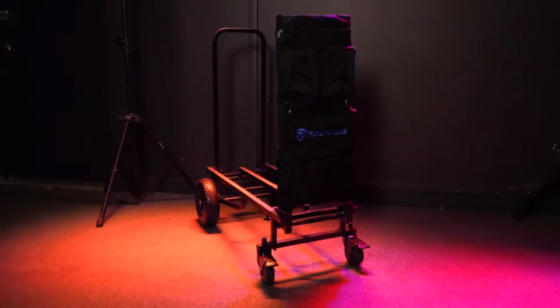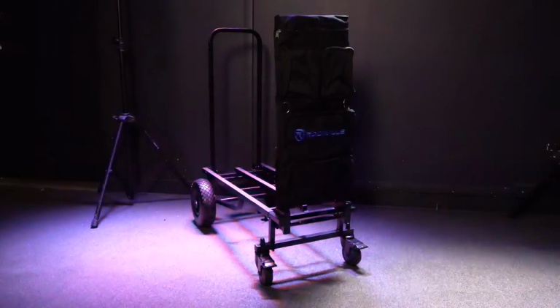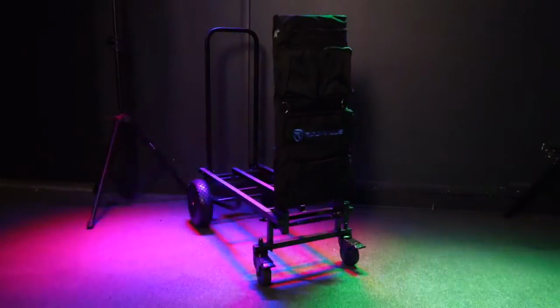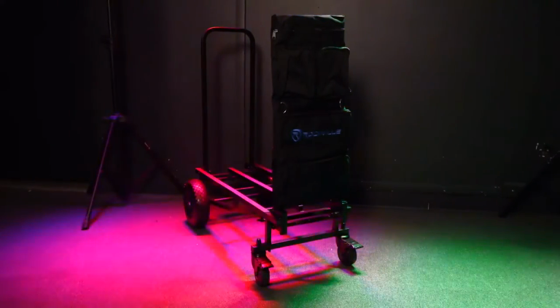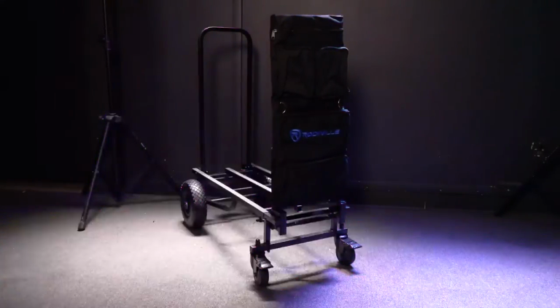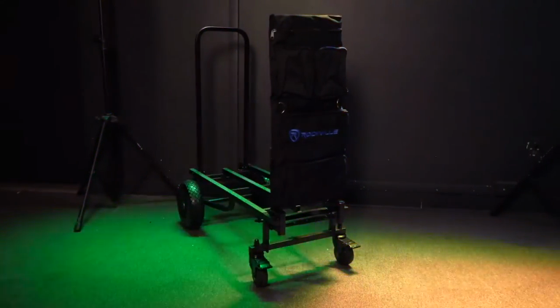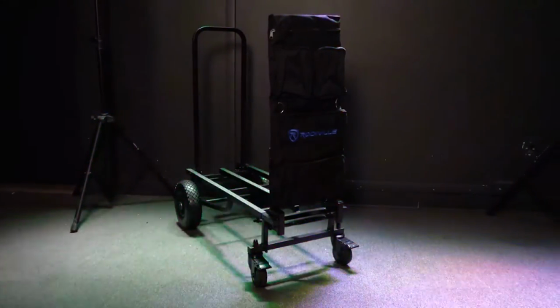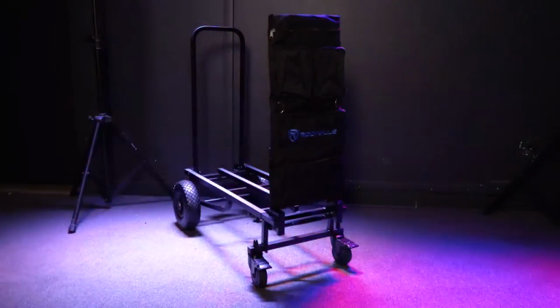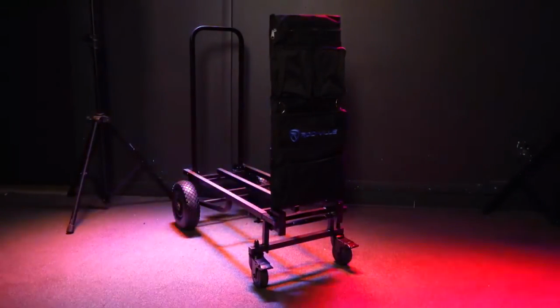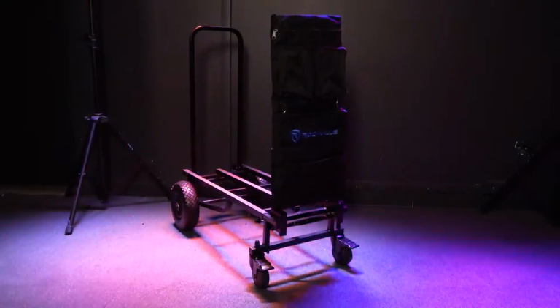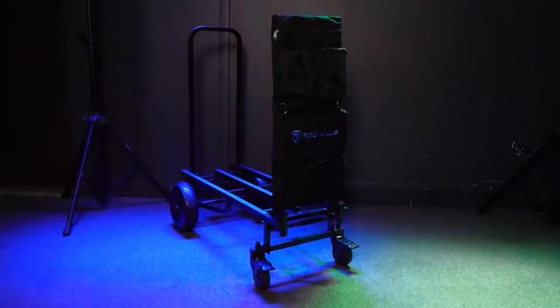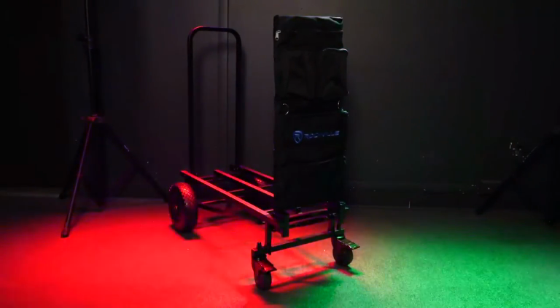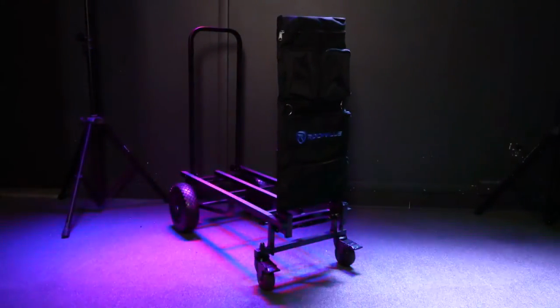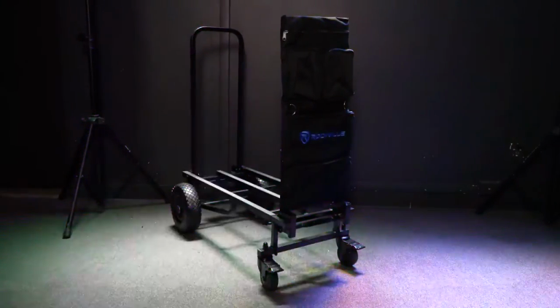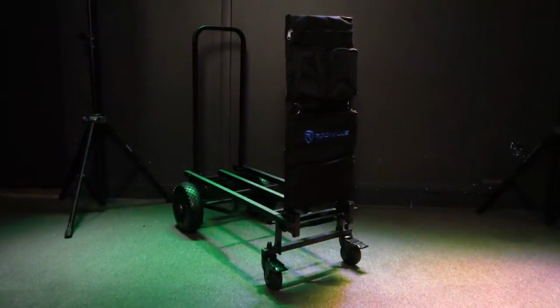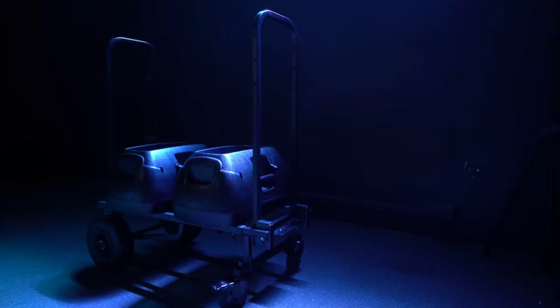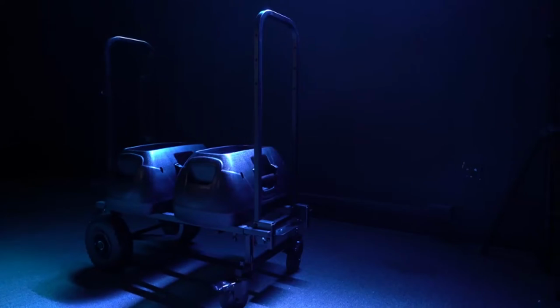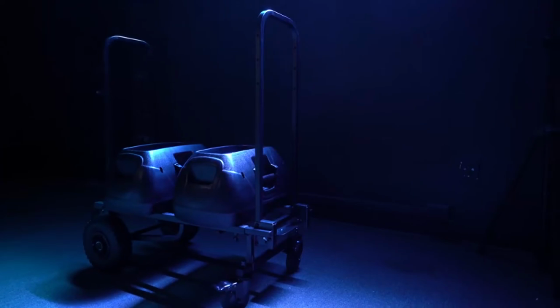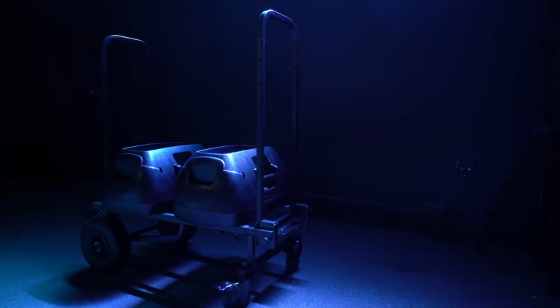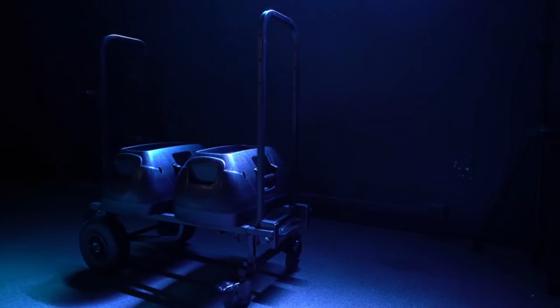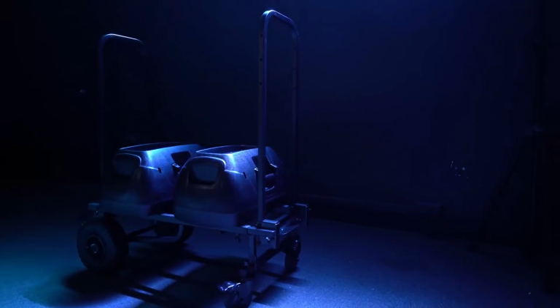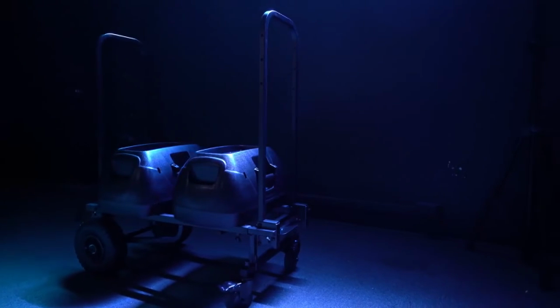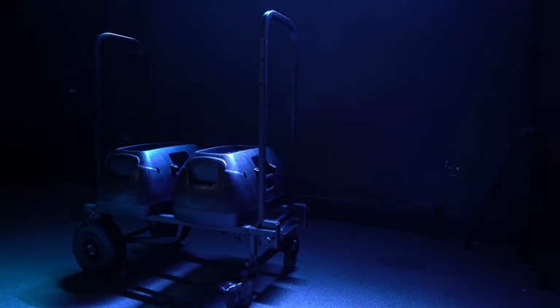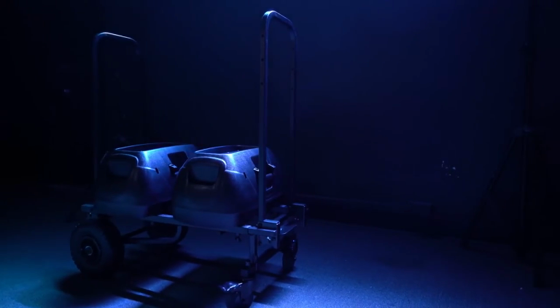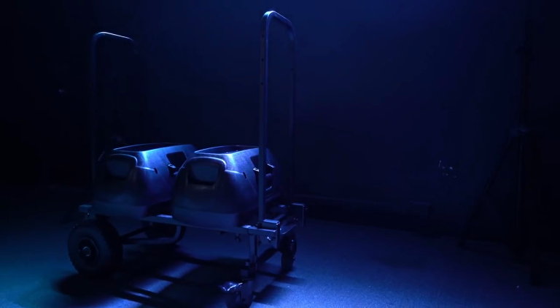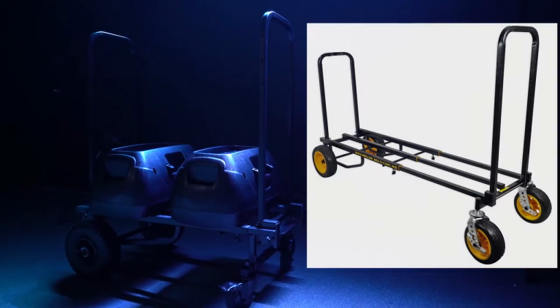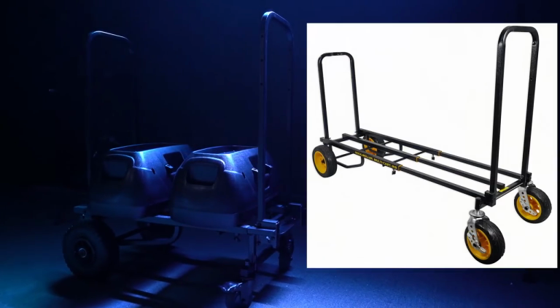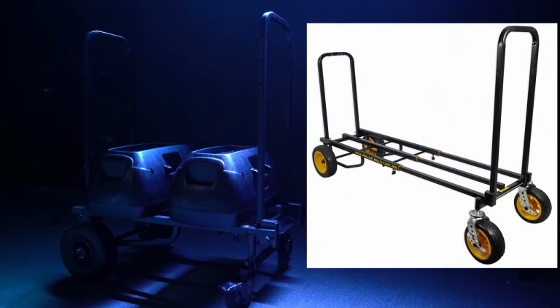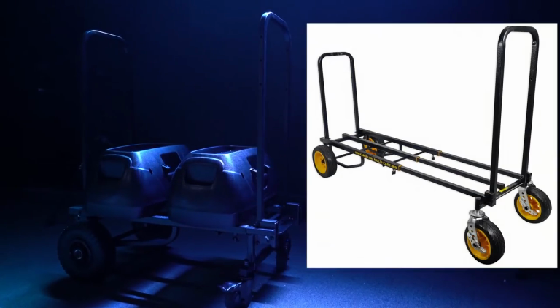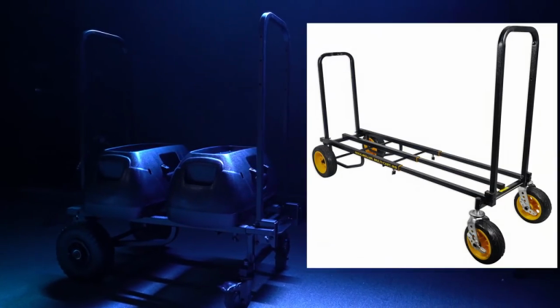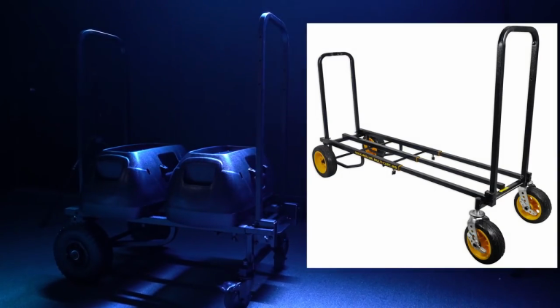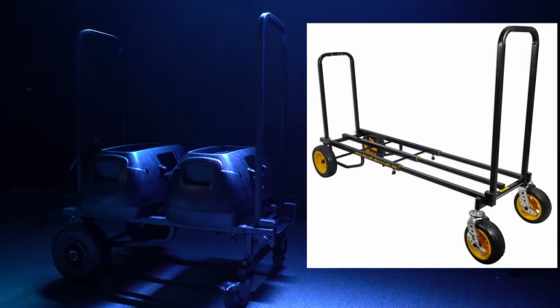After that, you're good to go to your next gig with your Rock Kart Pro or any other hand truck karts like the Rock and Roll karts or more.